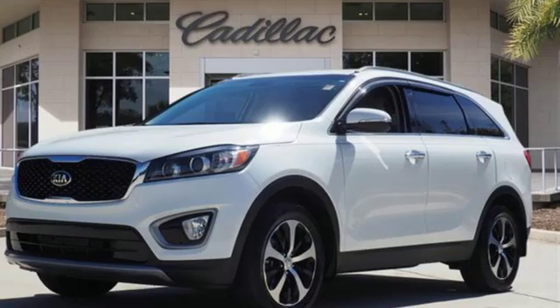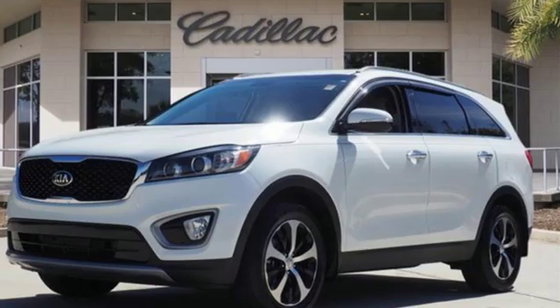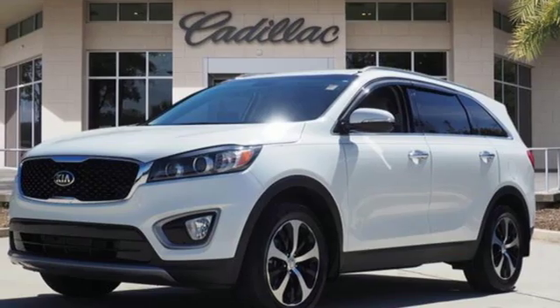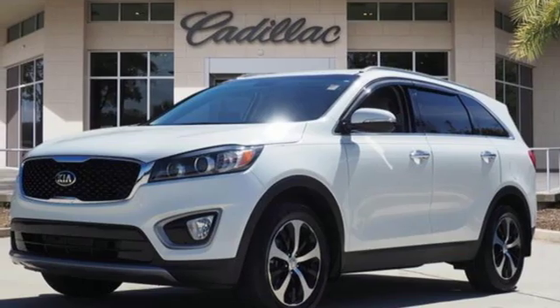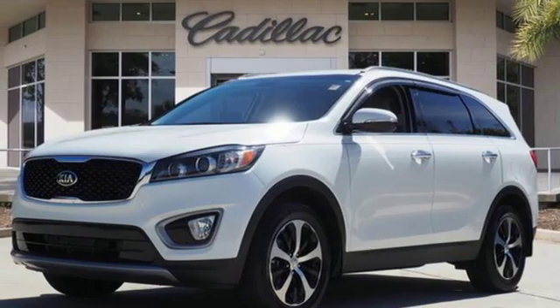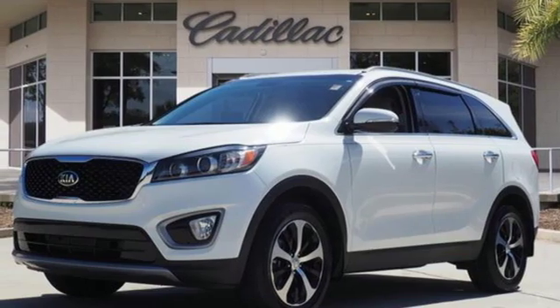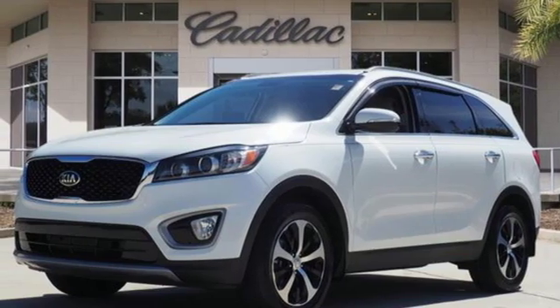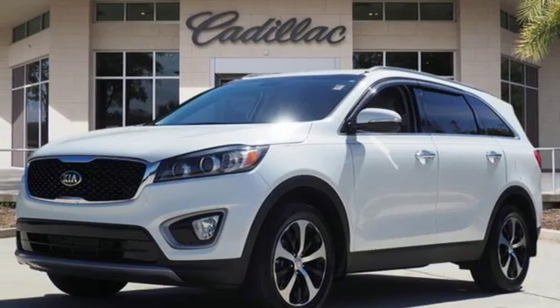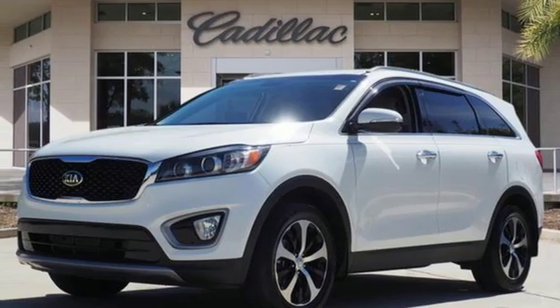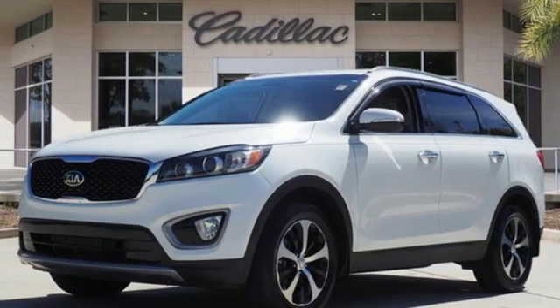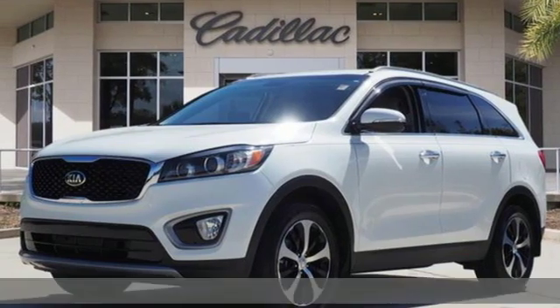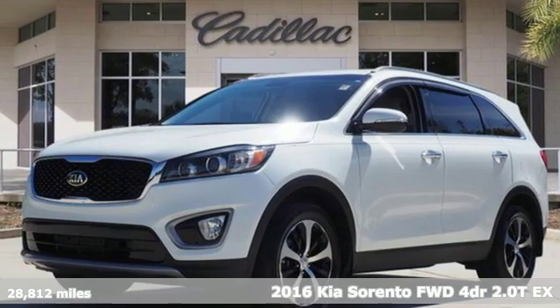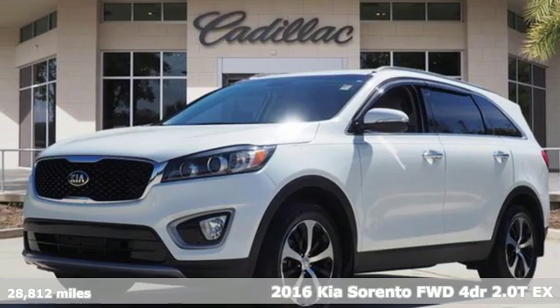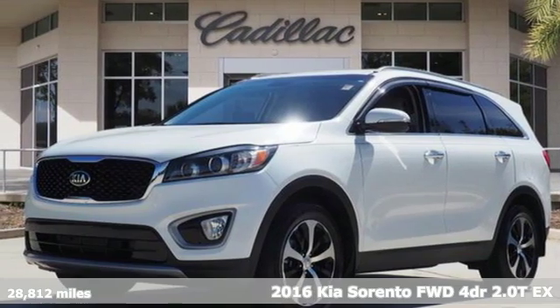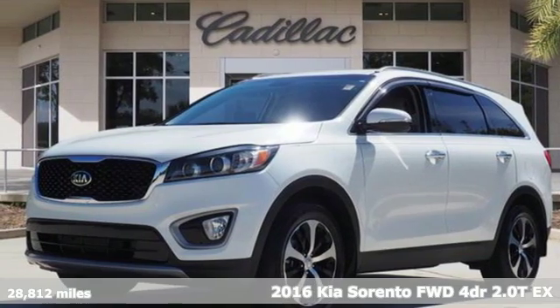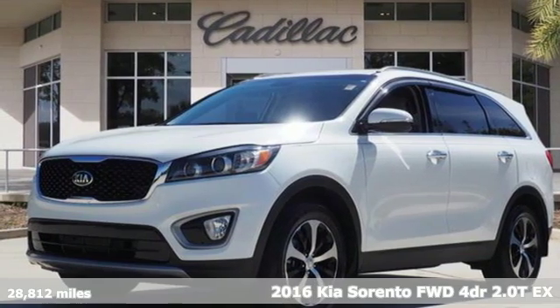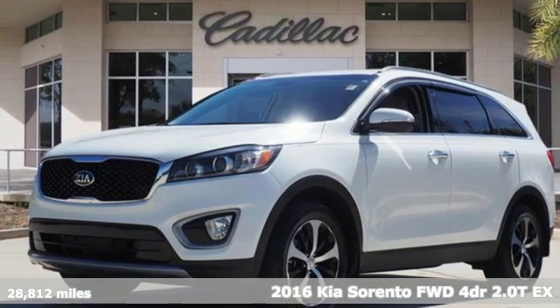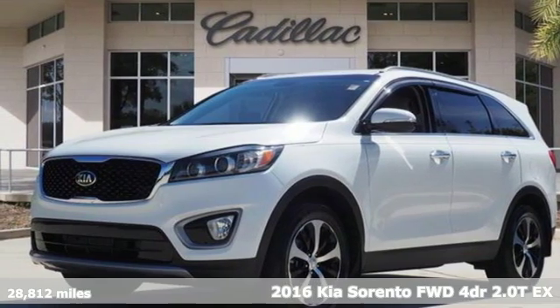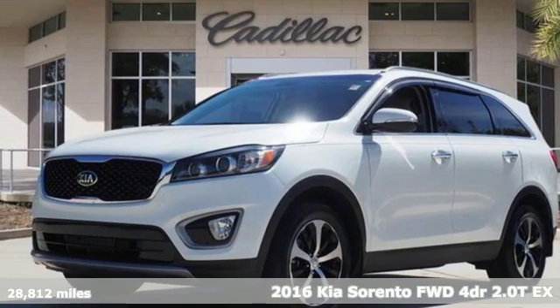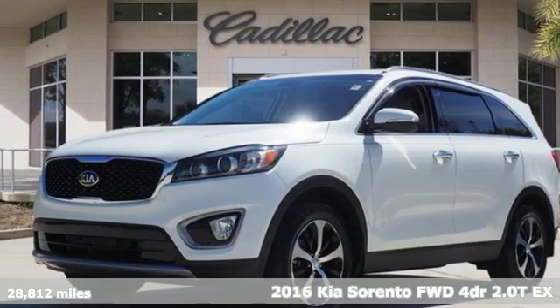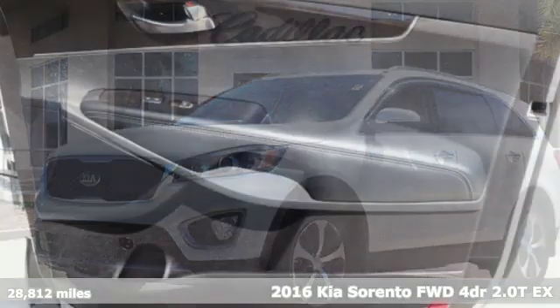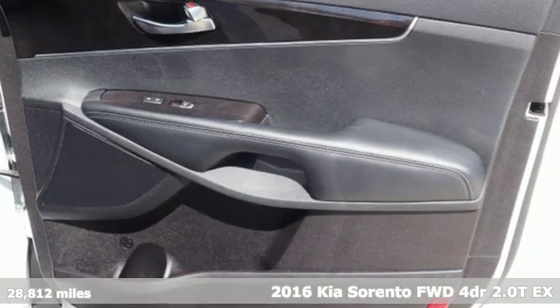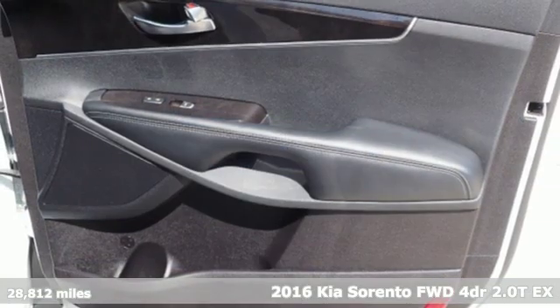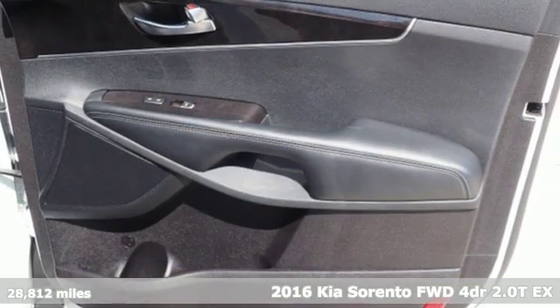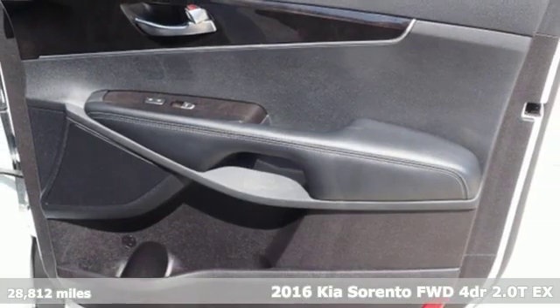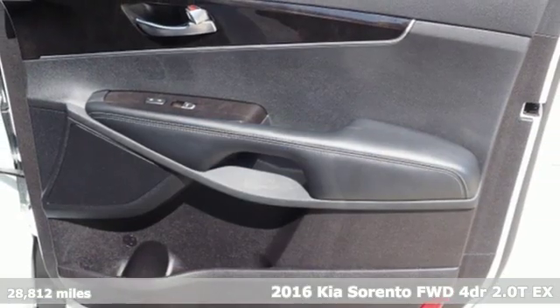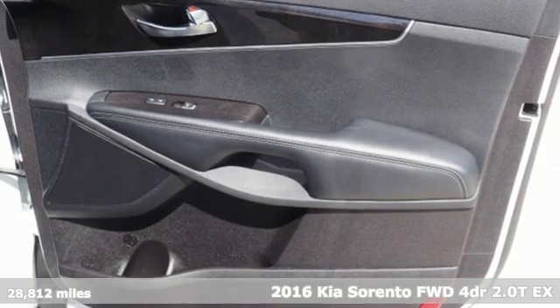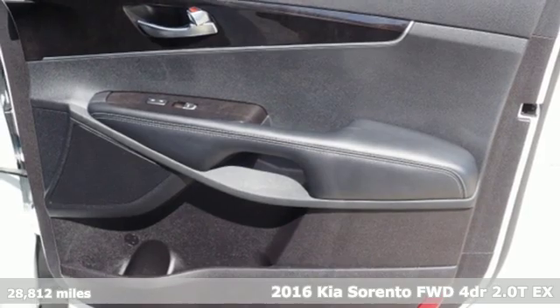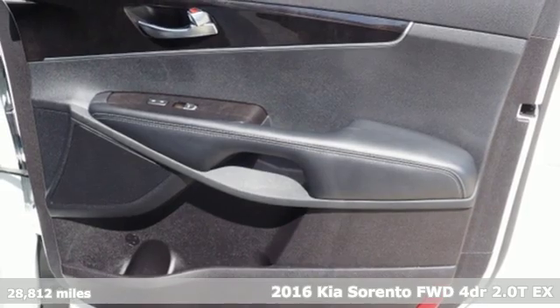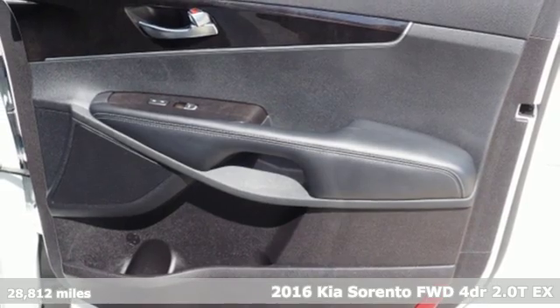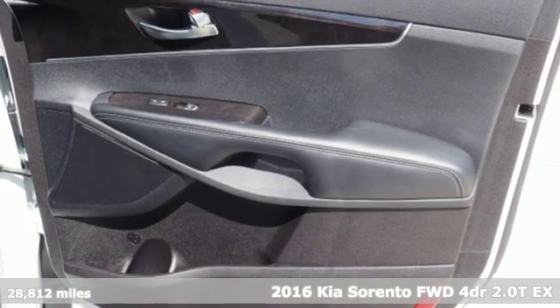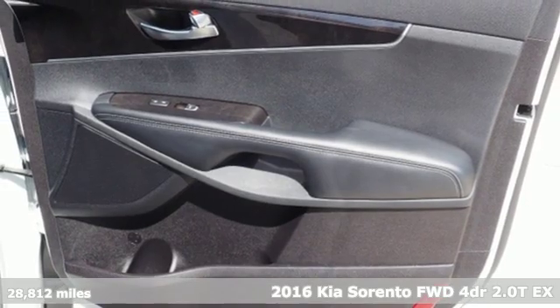It's a 2016 Kia Sorento. Reliability, quality, Kia.